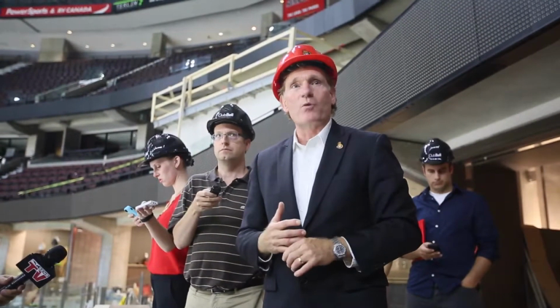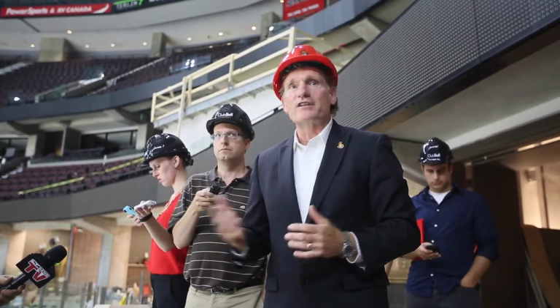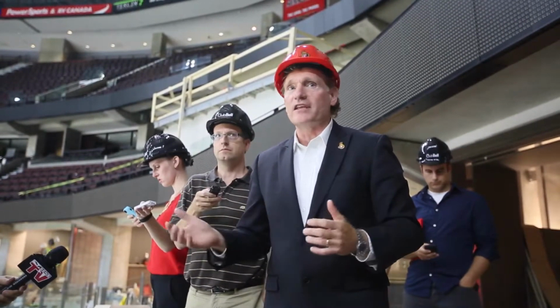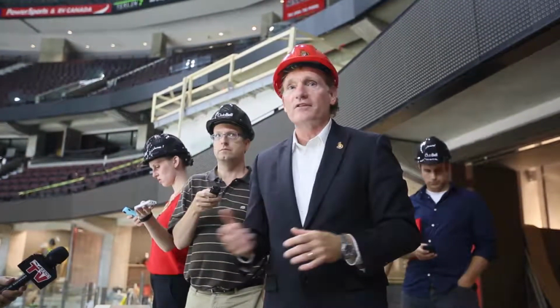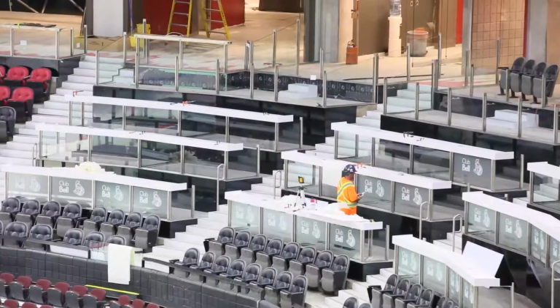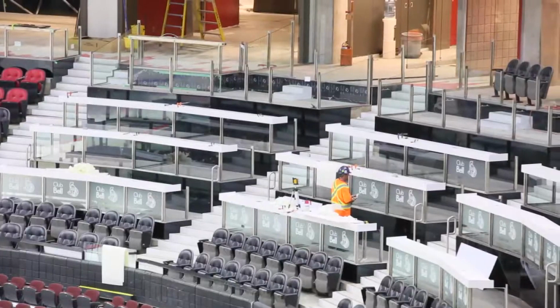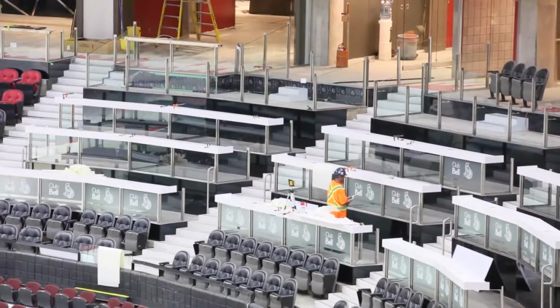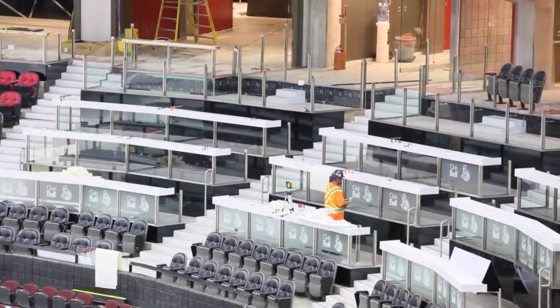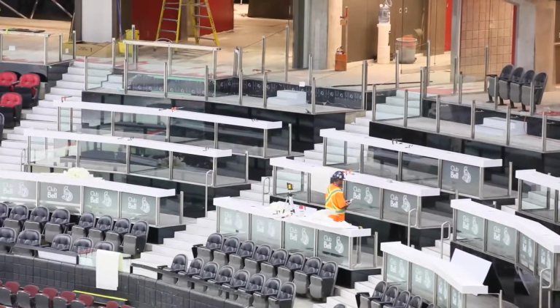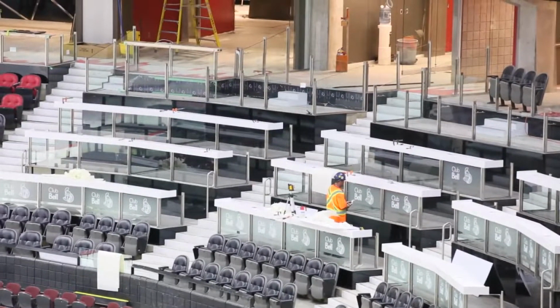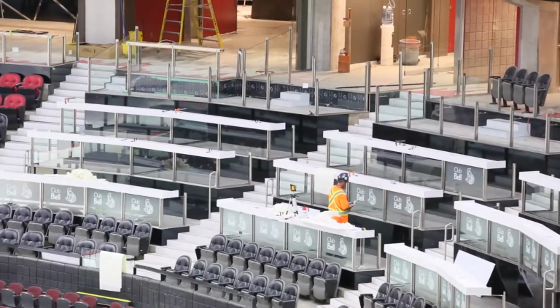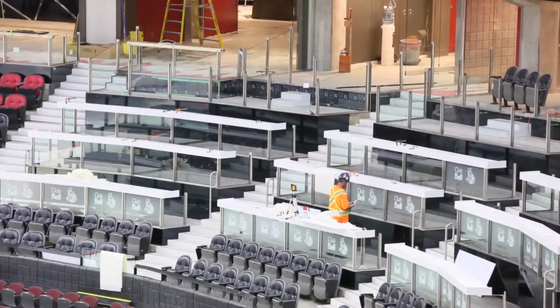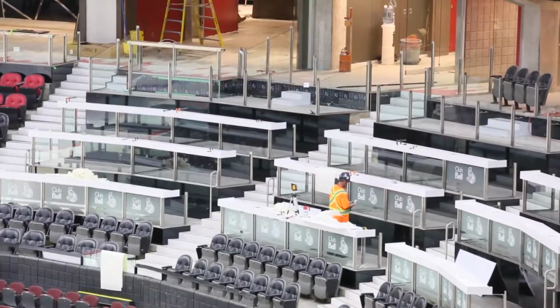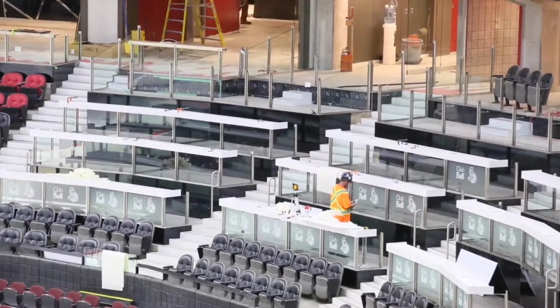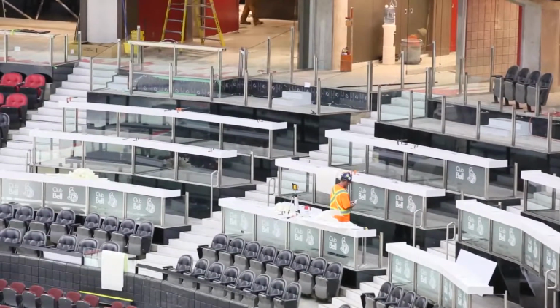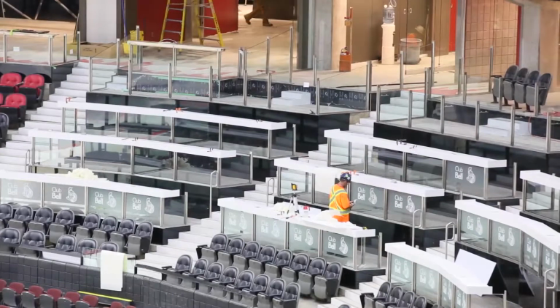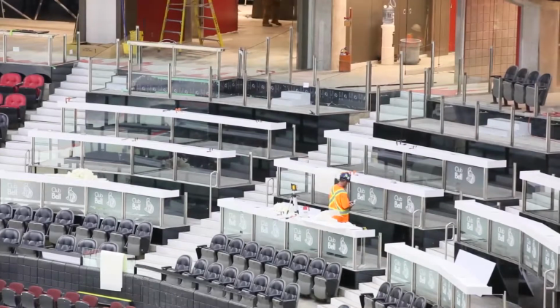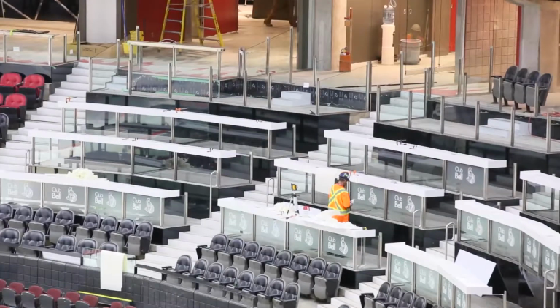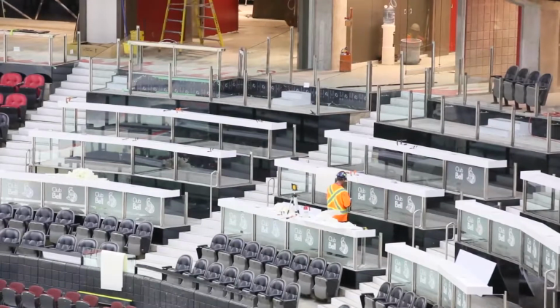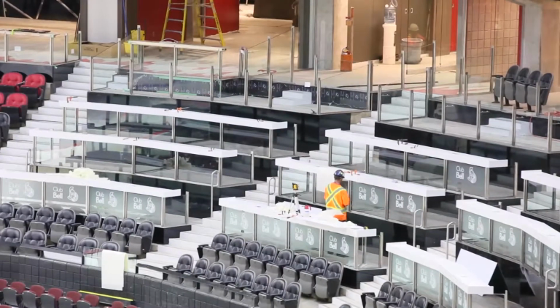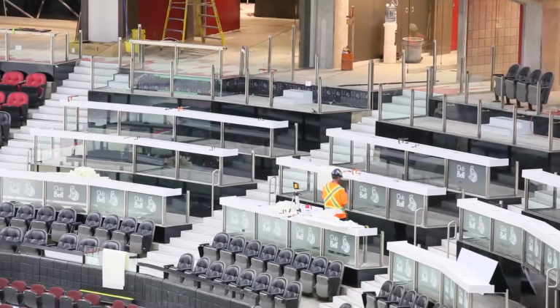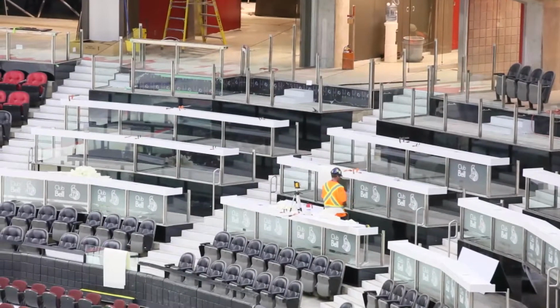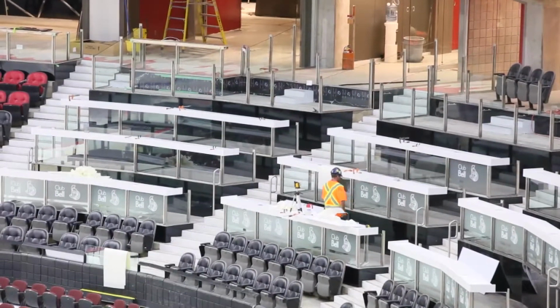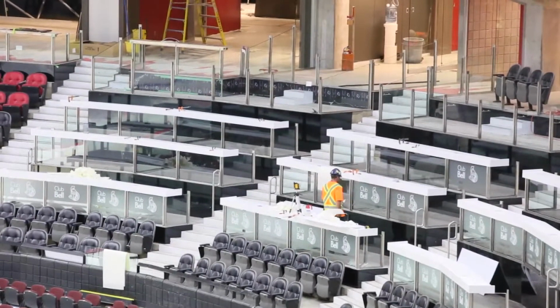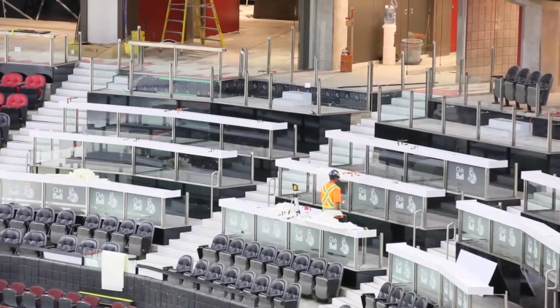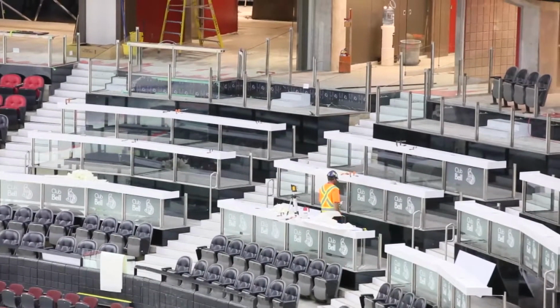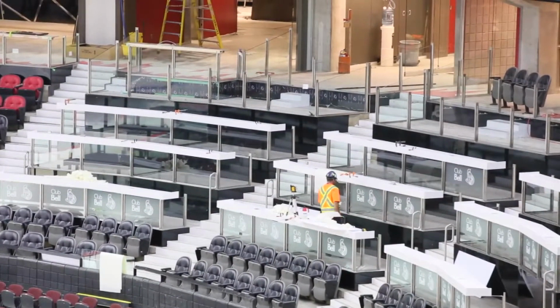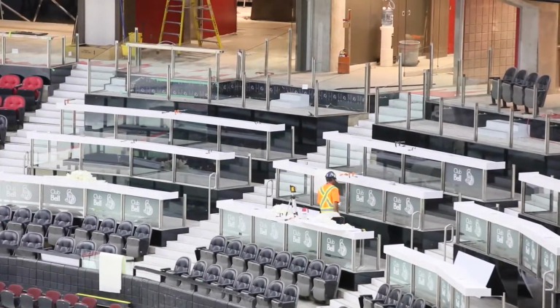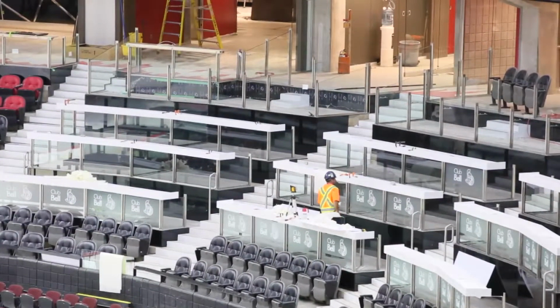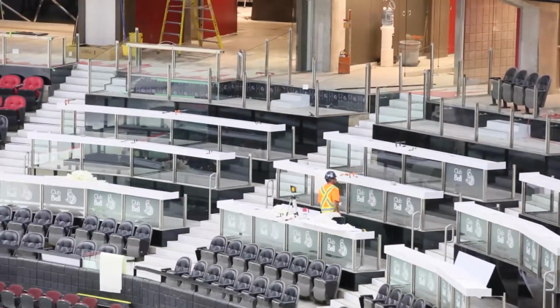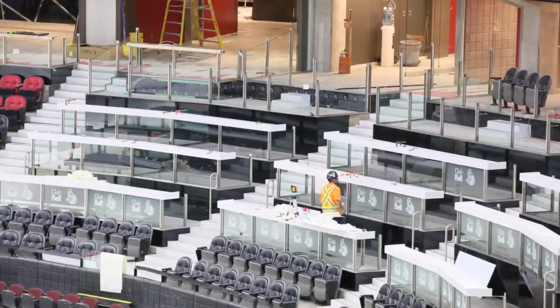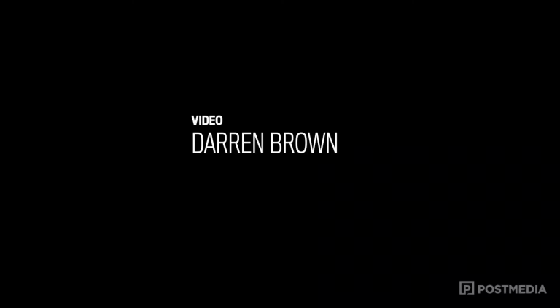It's been well received. Fans get a first look at the changes when the Sens take on the Leafs September 21st. Darren Brown, Ottawa Citizen.